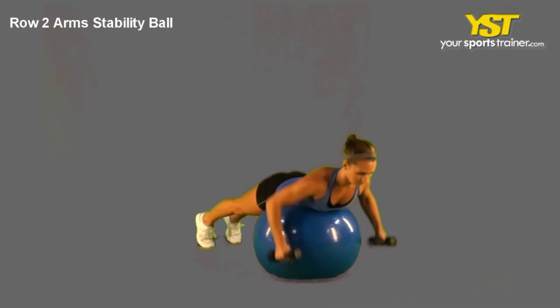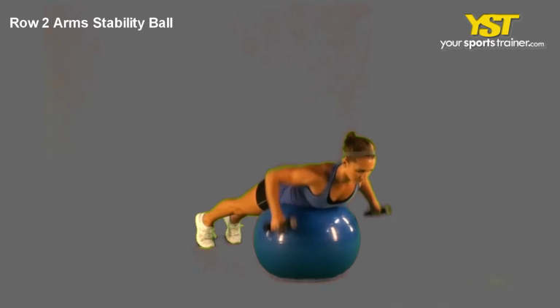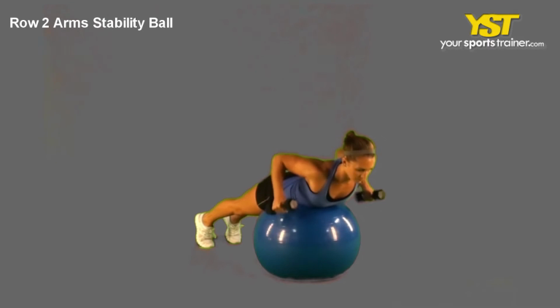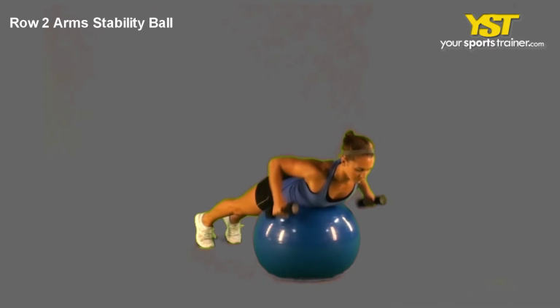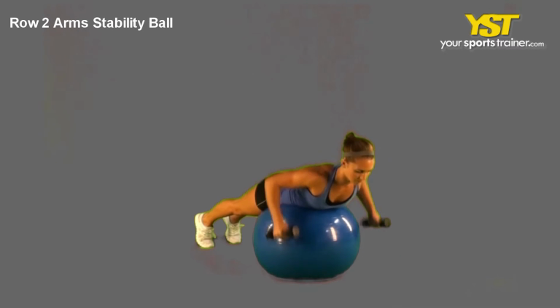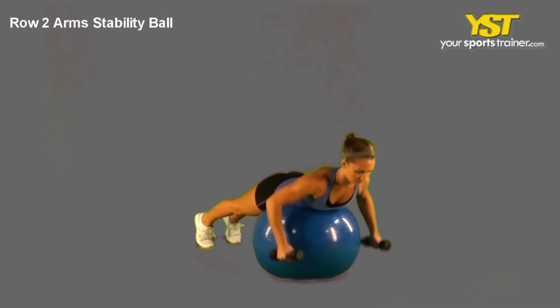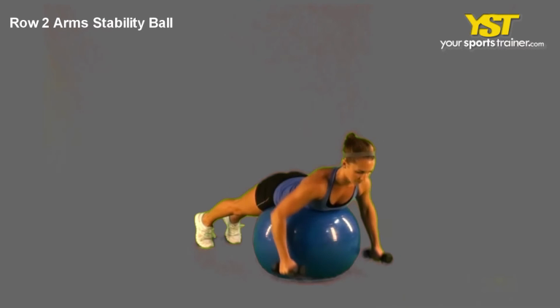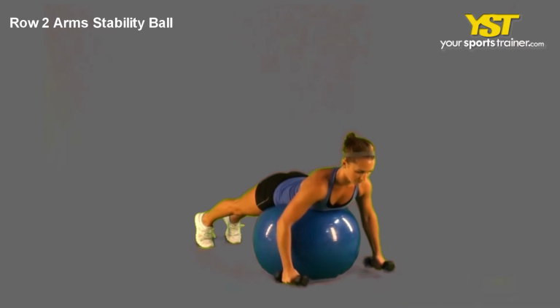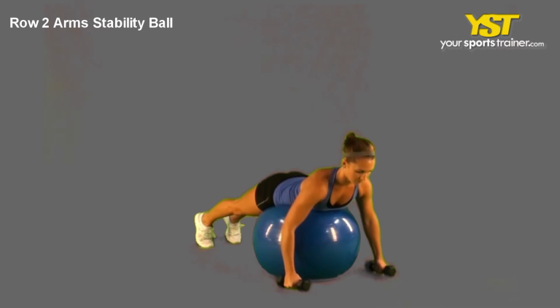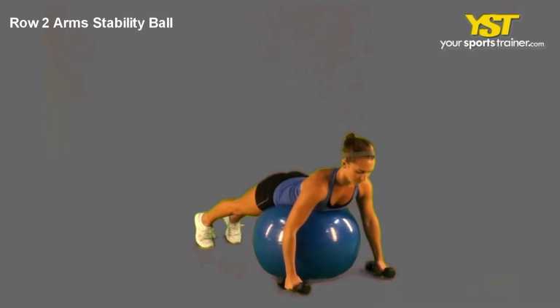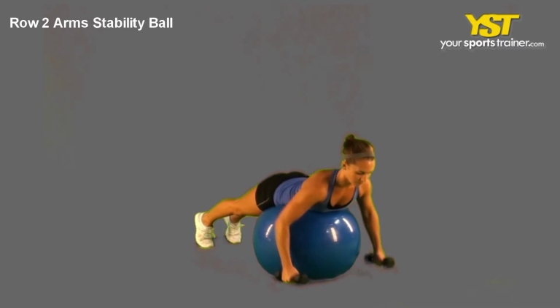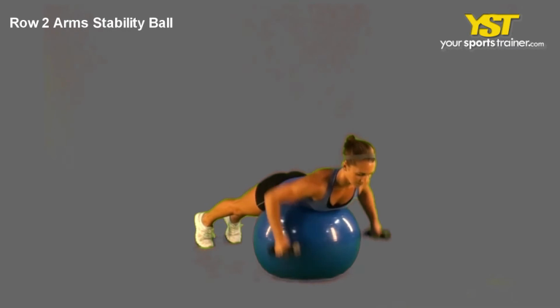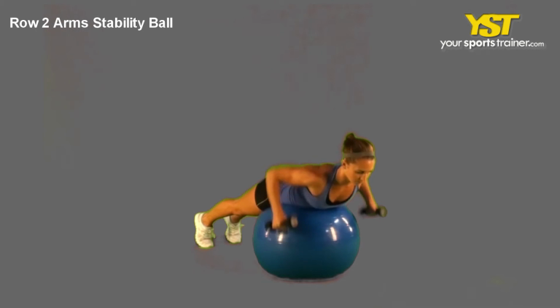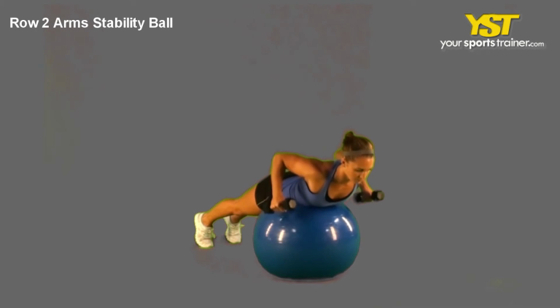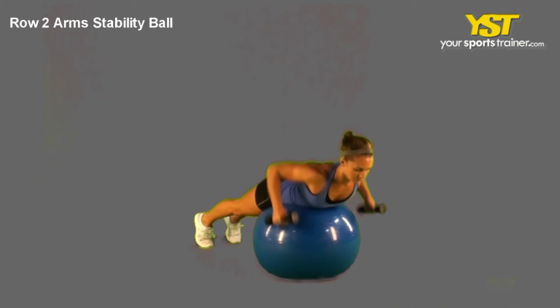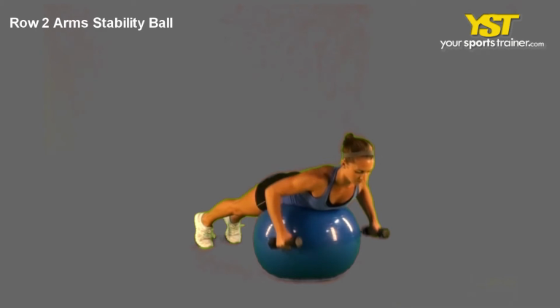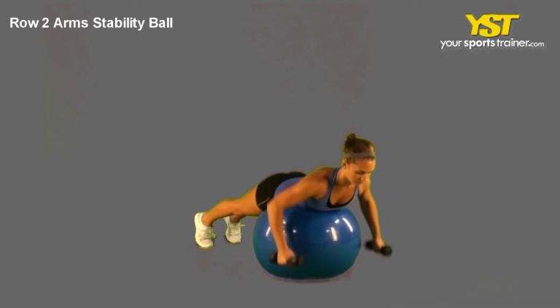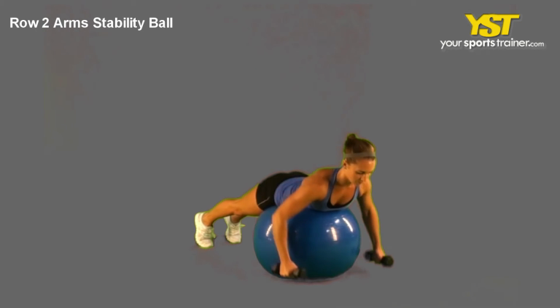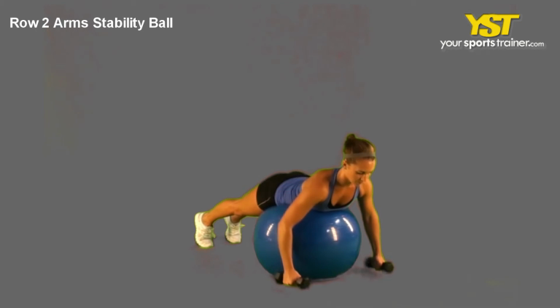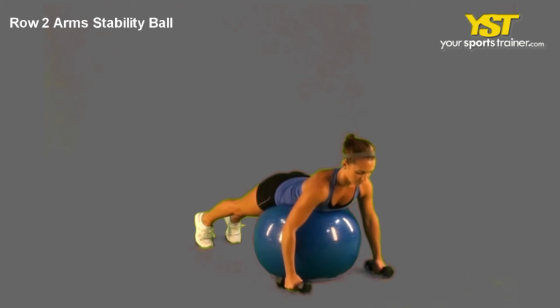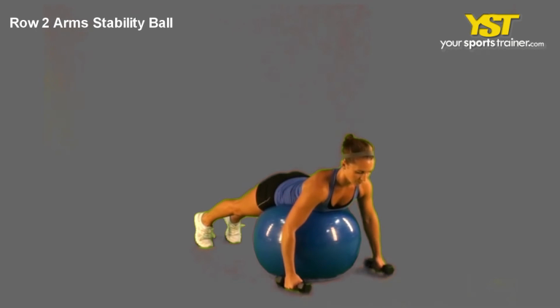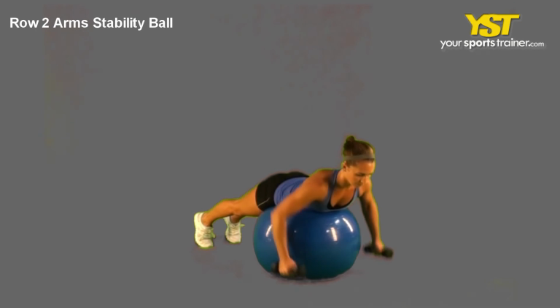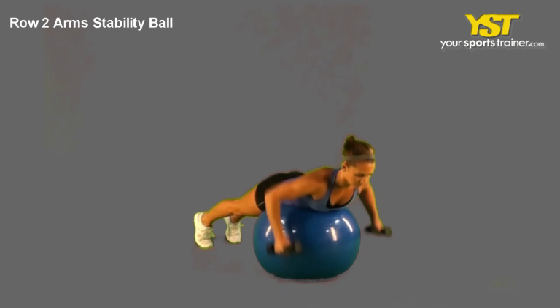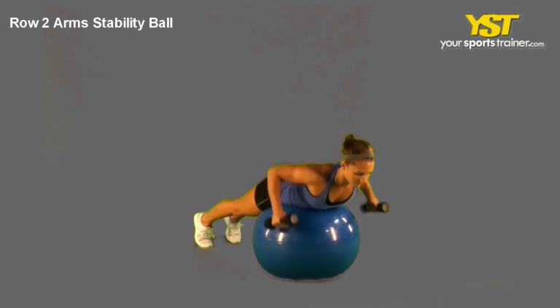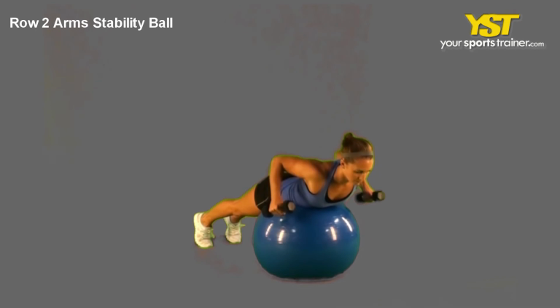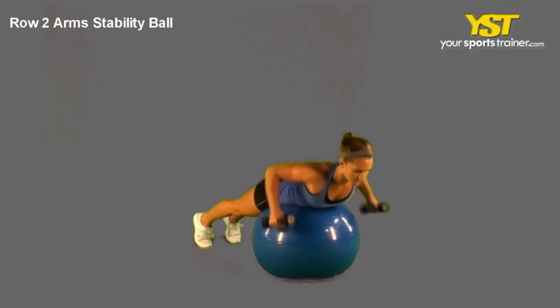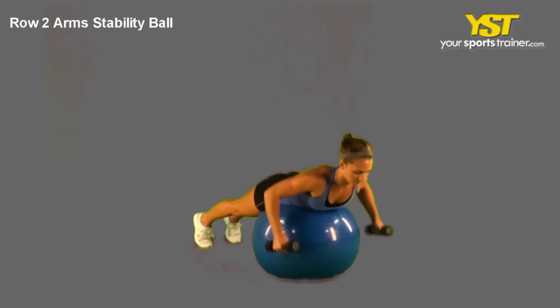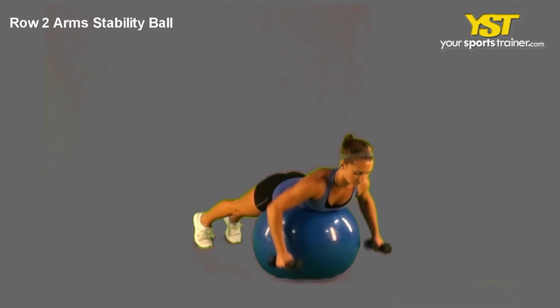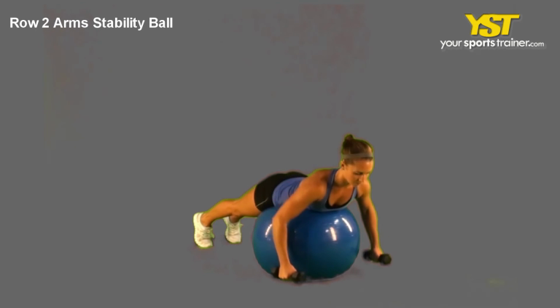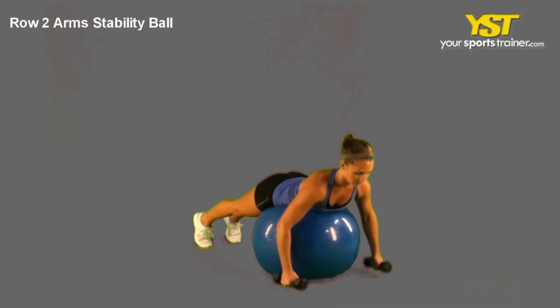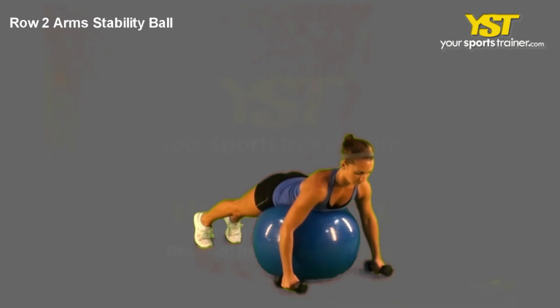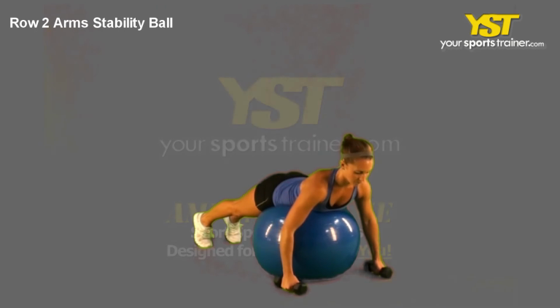Squeeze your shoulder blades together while not shrugging shoulders, then get back to the initial pose.